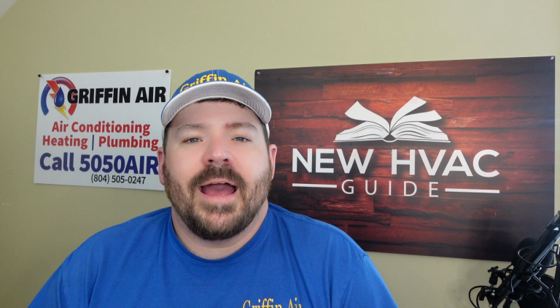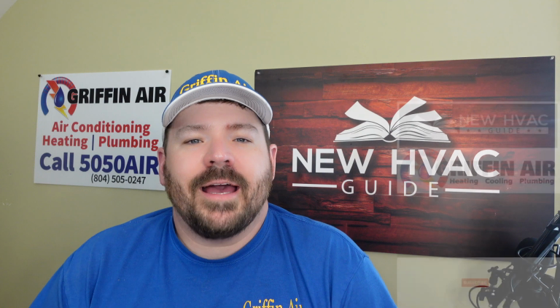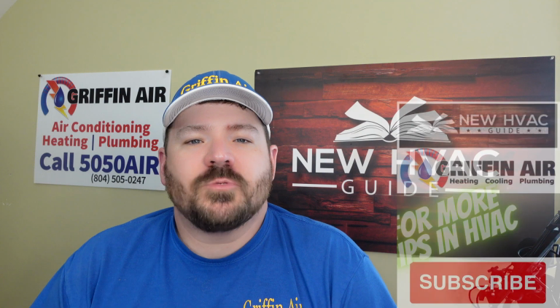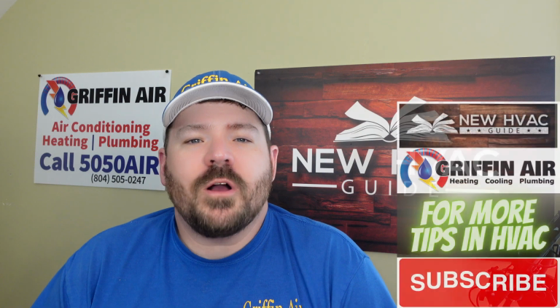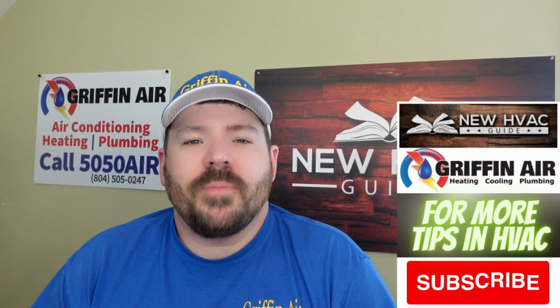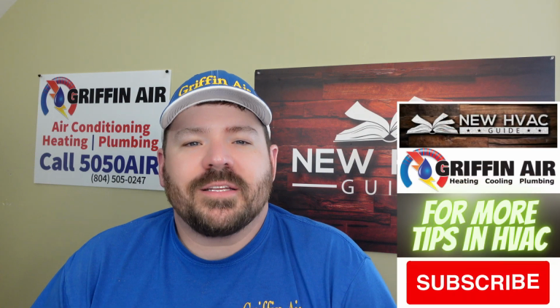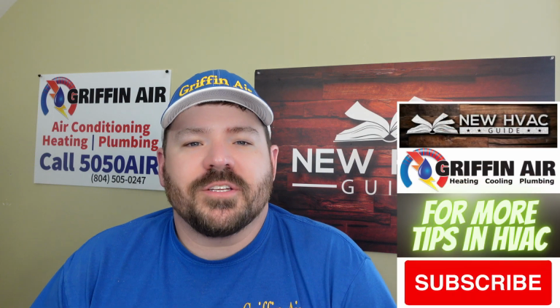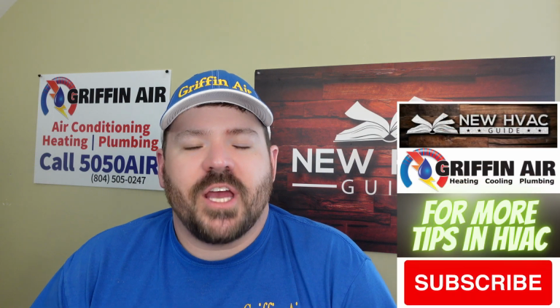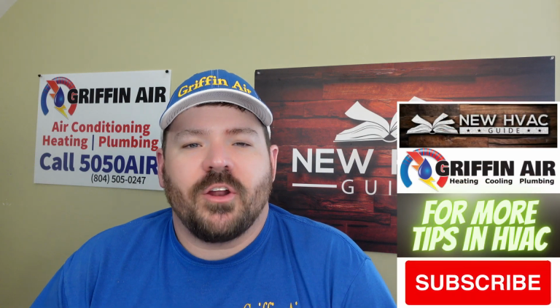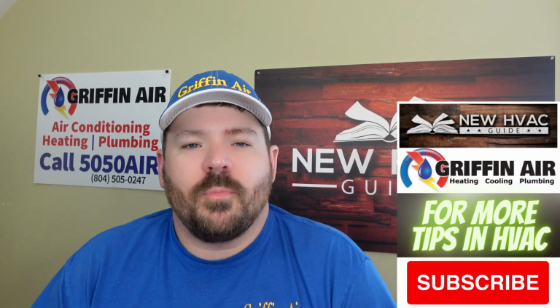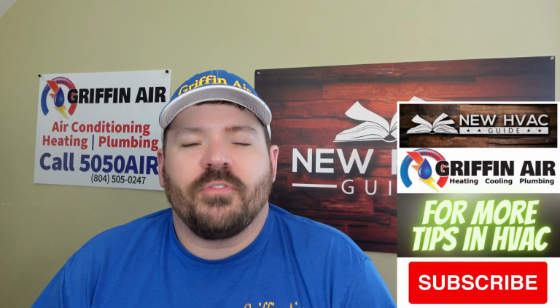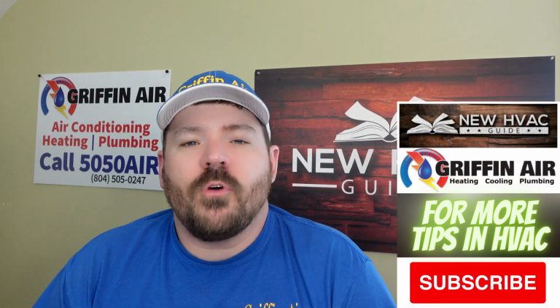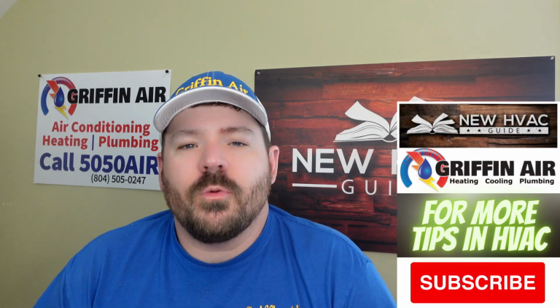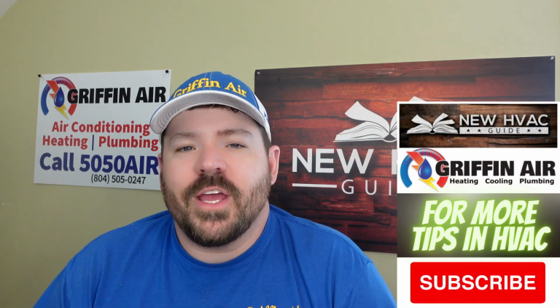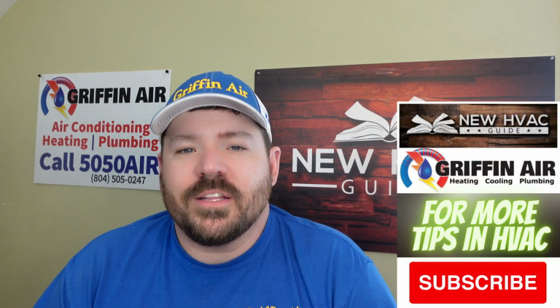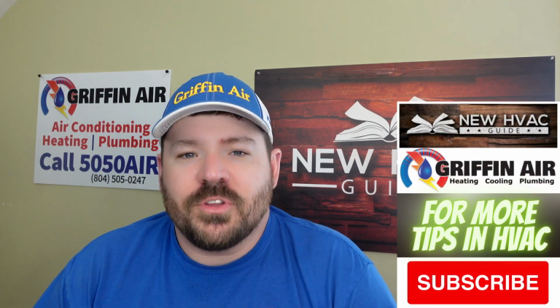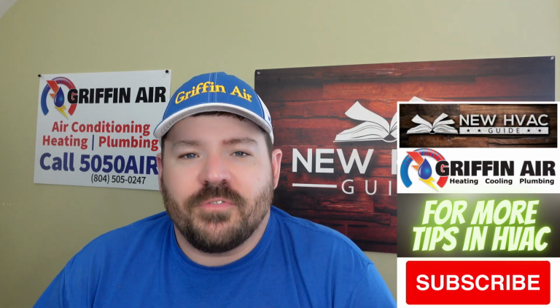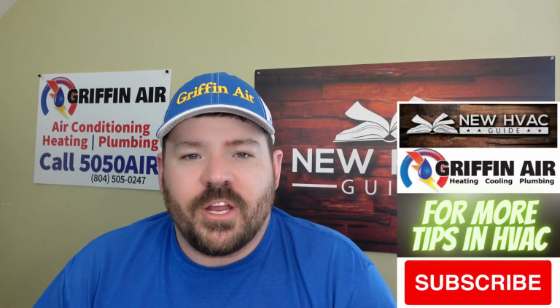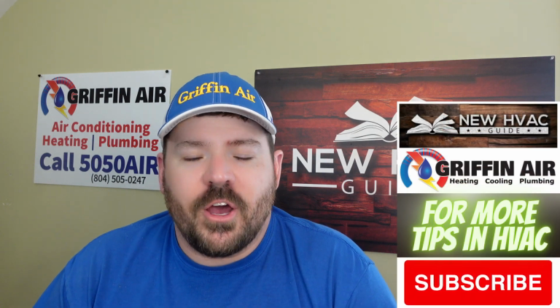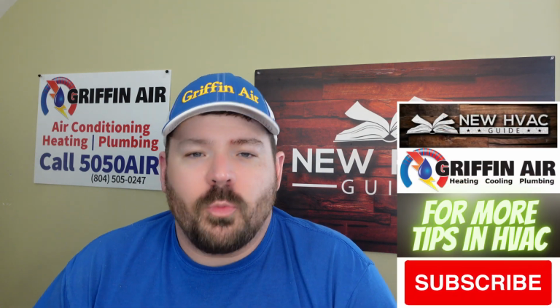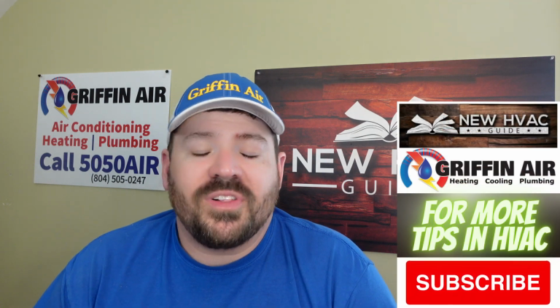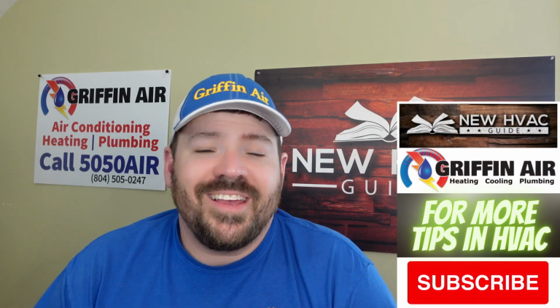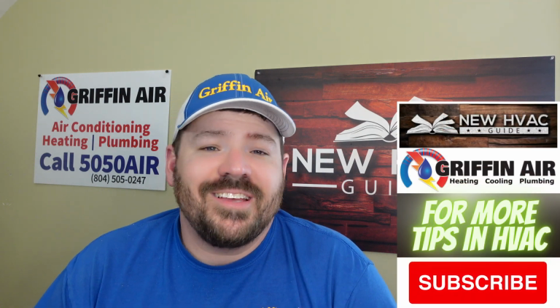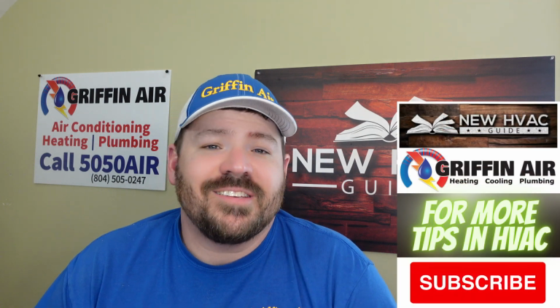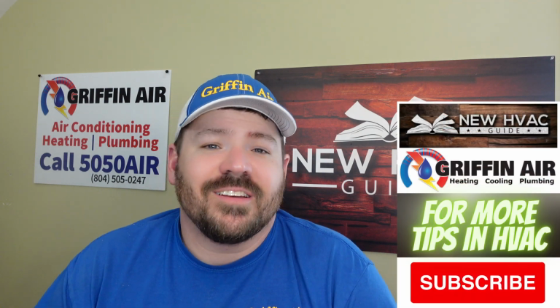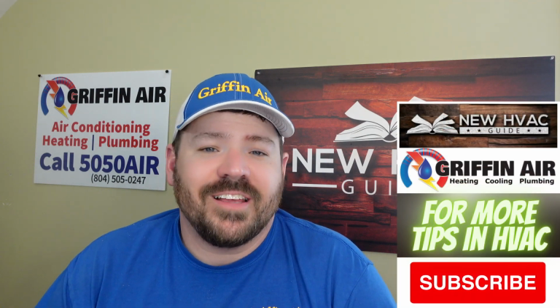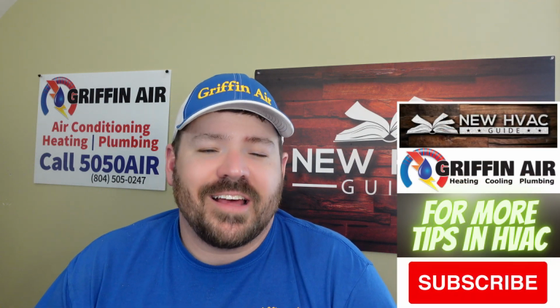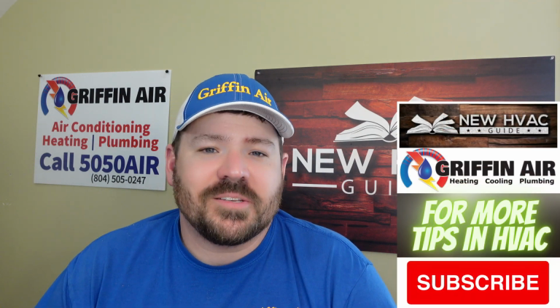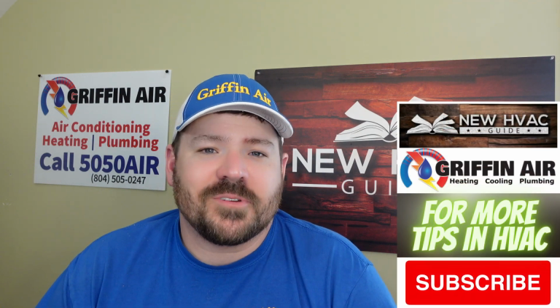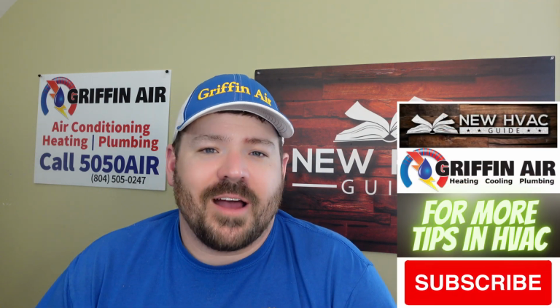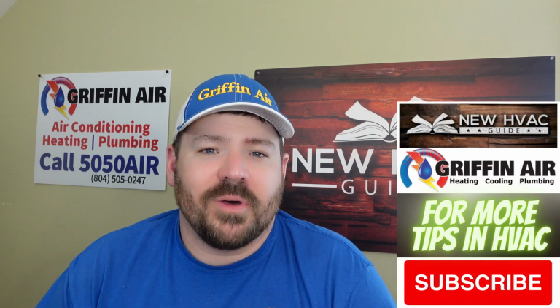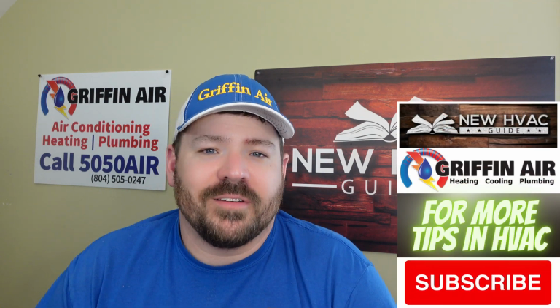Hey guys, welcome back to the channel. Before we get to the video, please click that subscribe button.